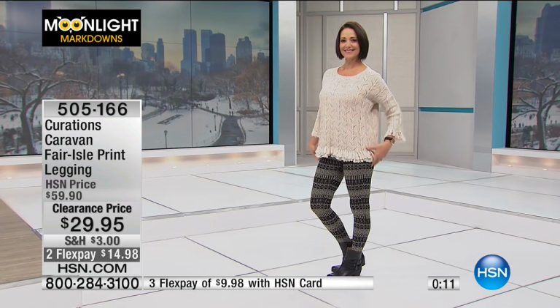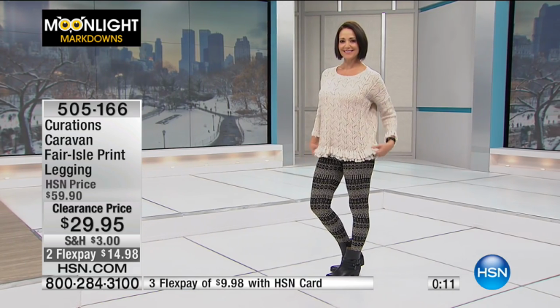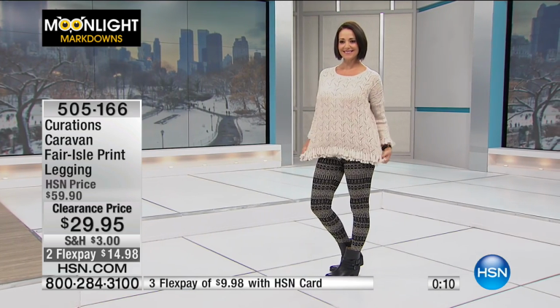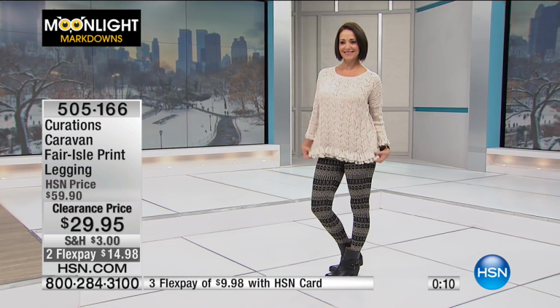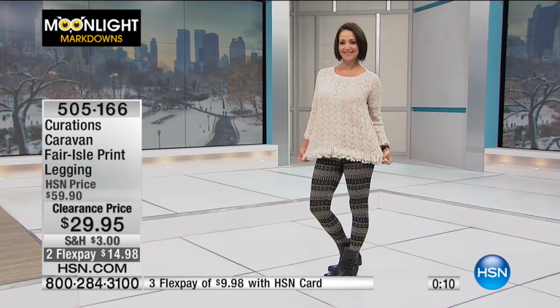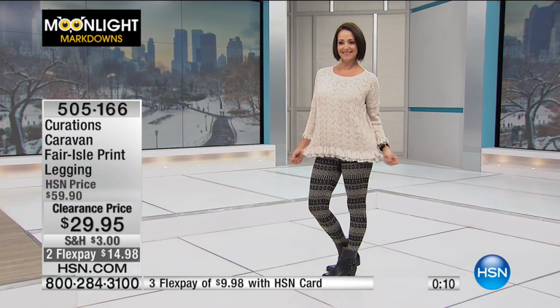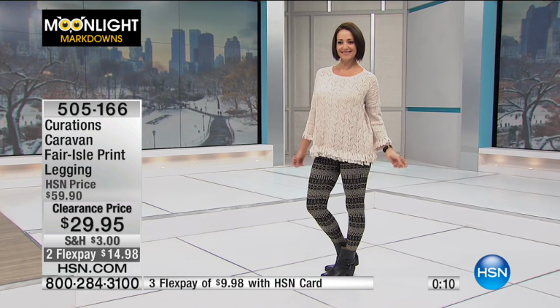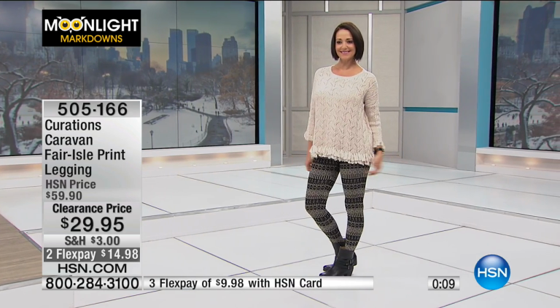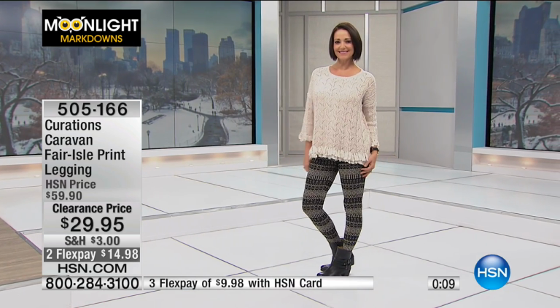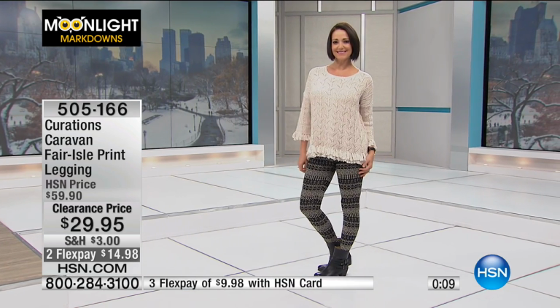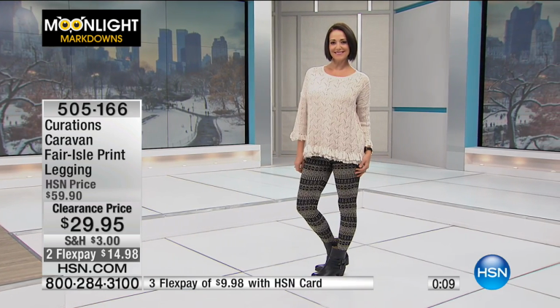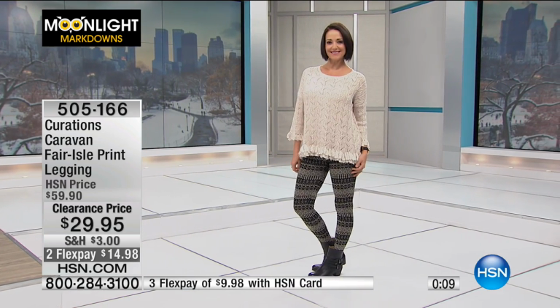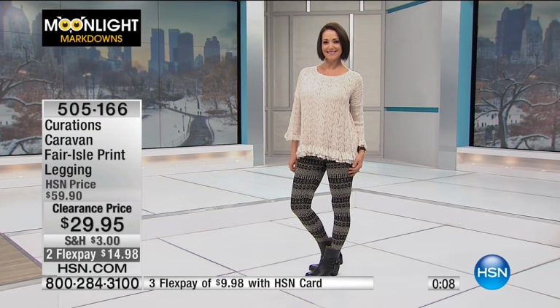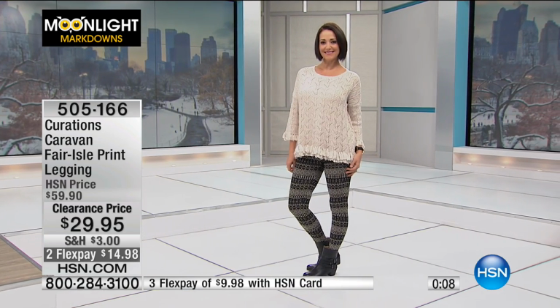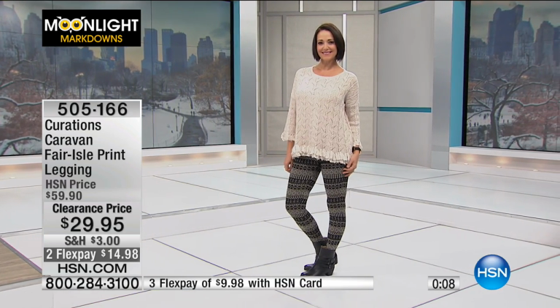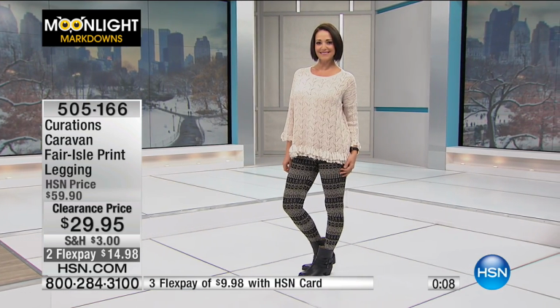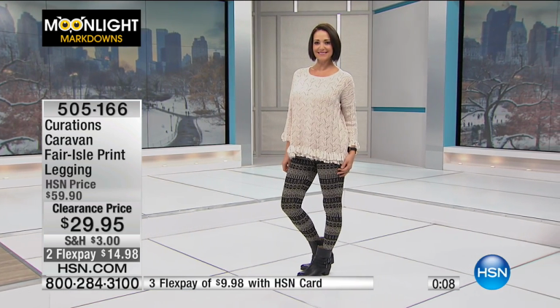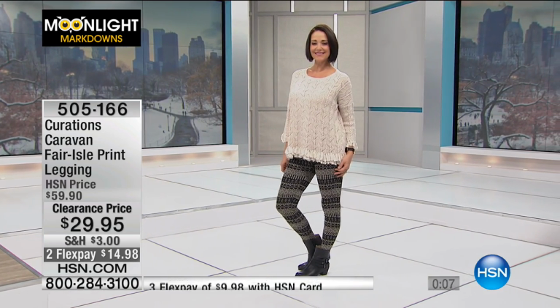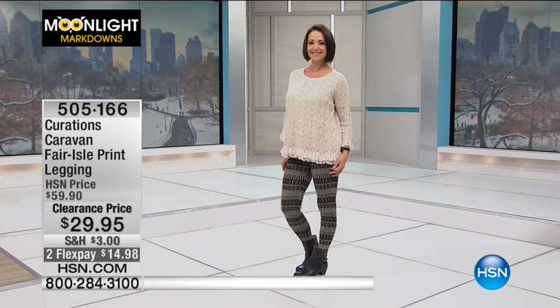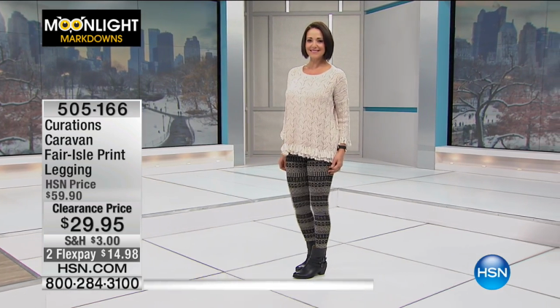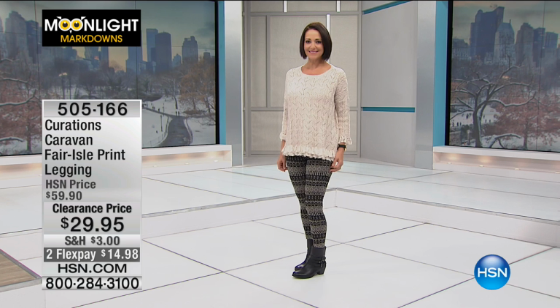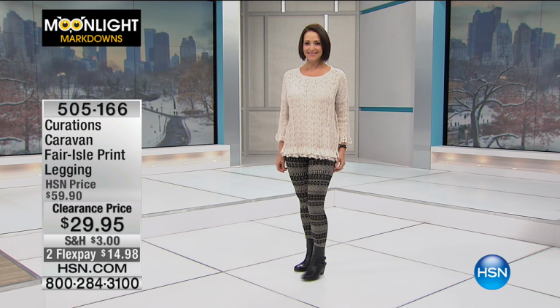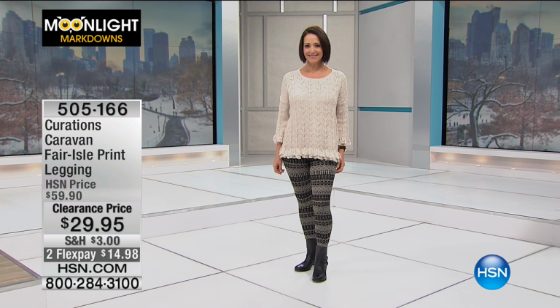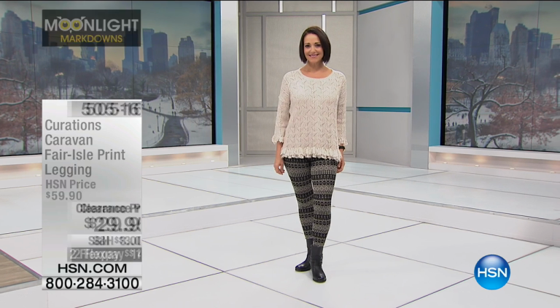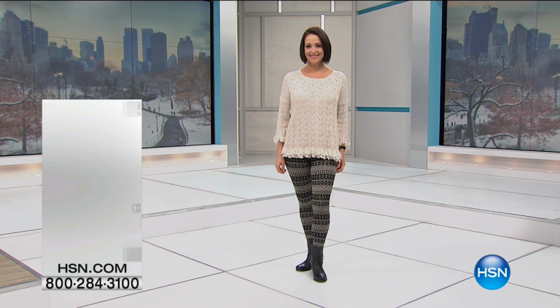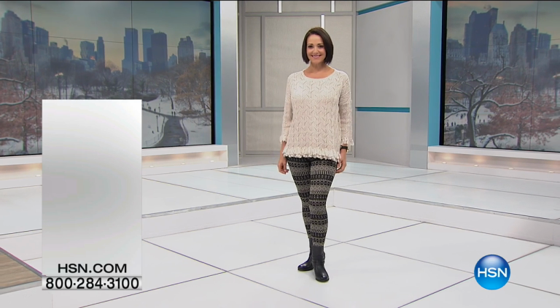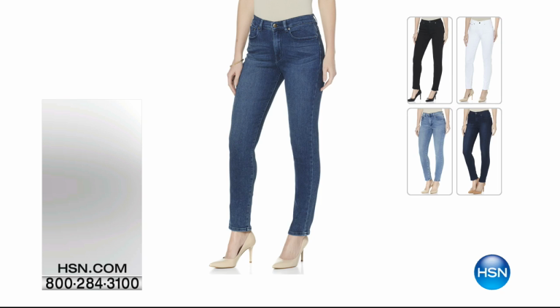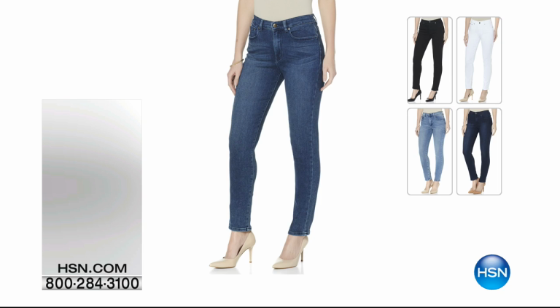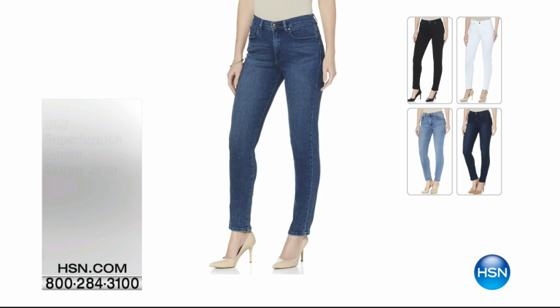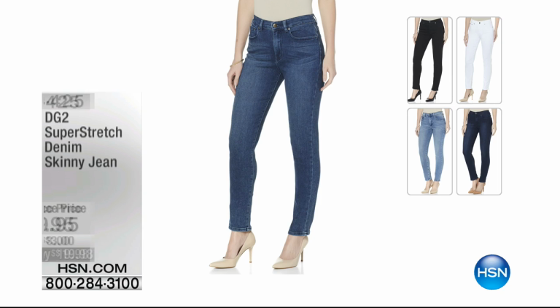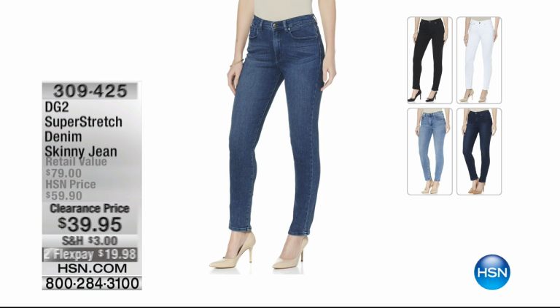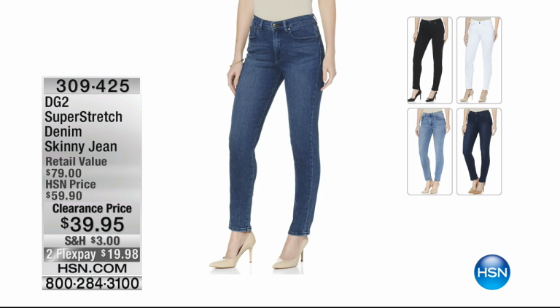The sweater that Donna is wearing is the same one I'm wearing — it's from Daisy Fuentes and it's coming up in just a couple of minutes.